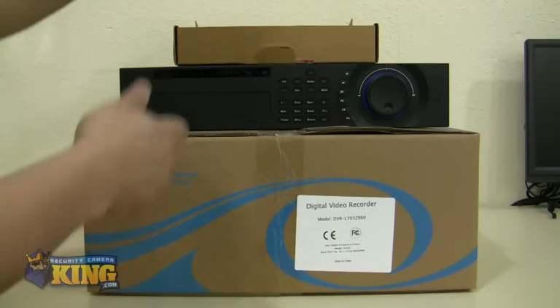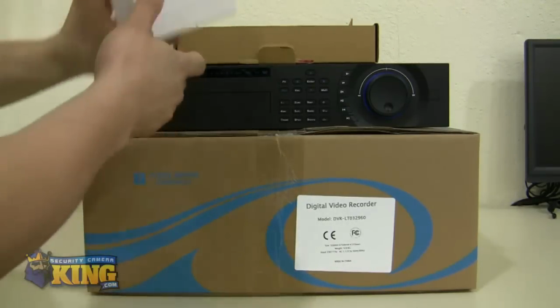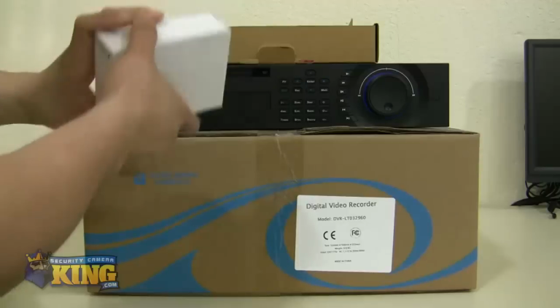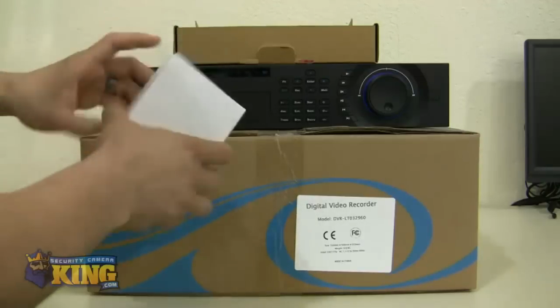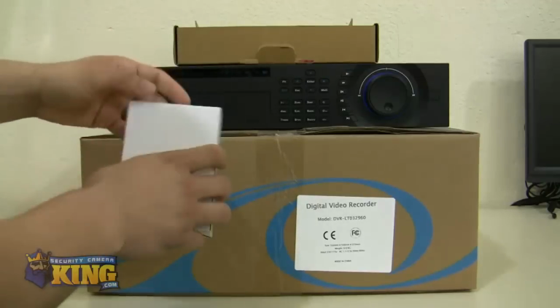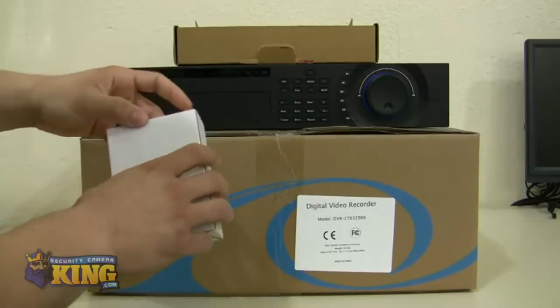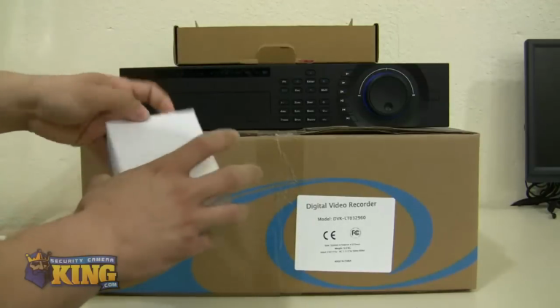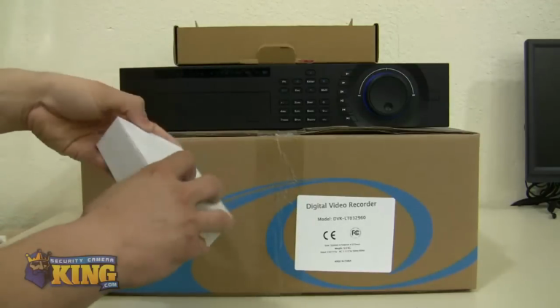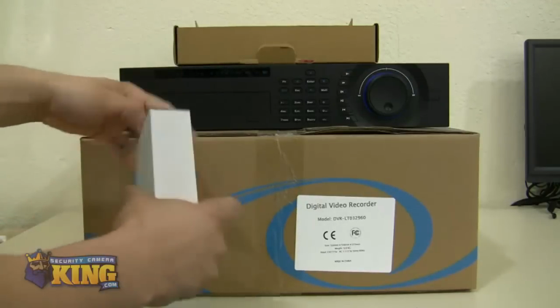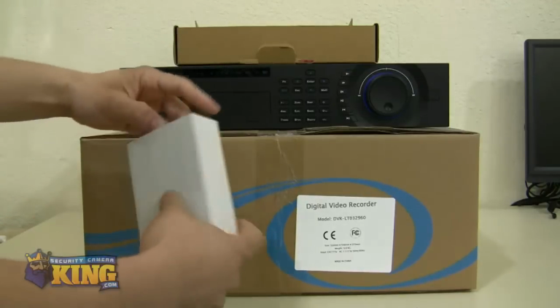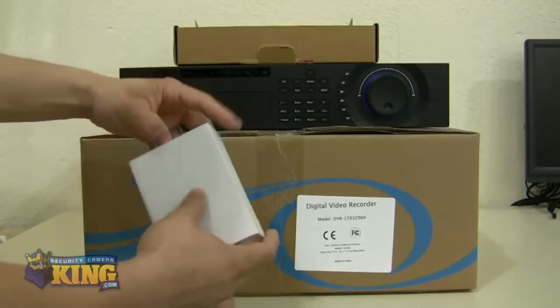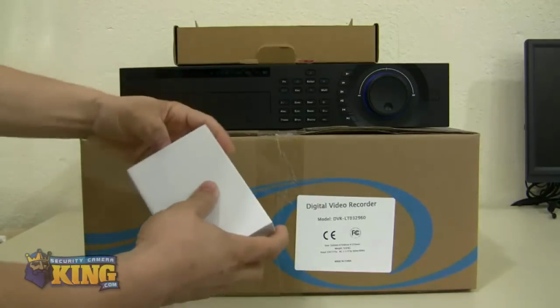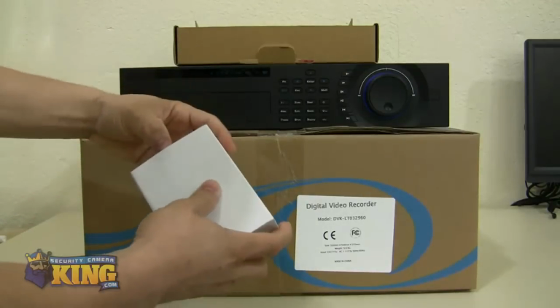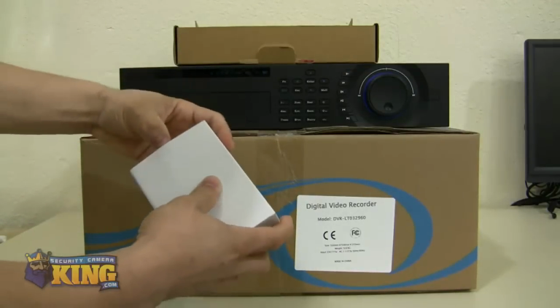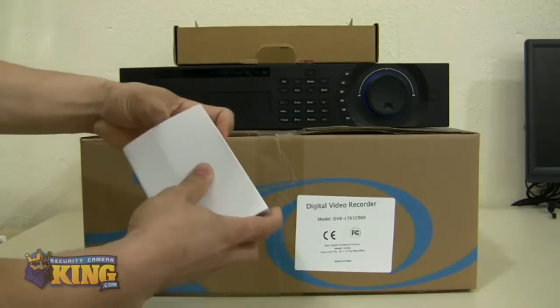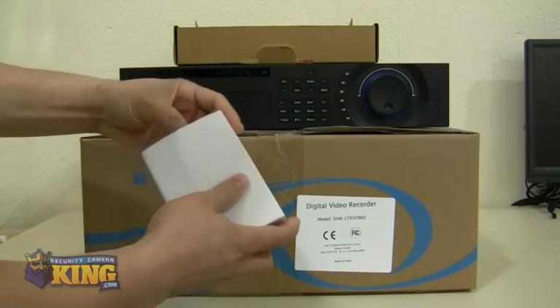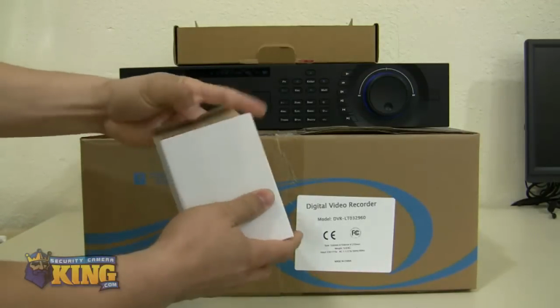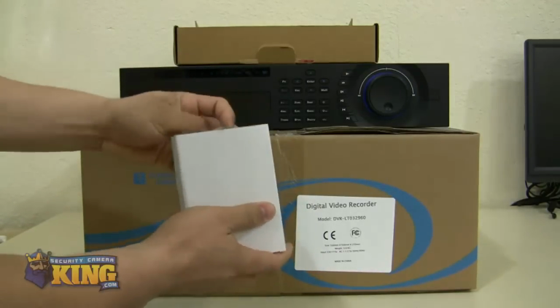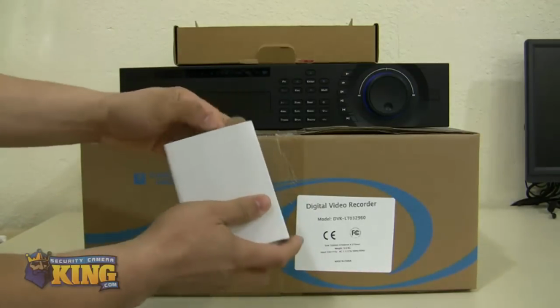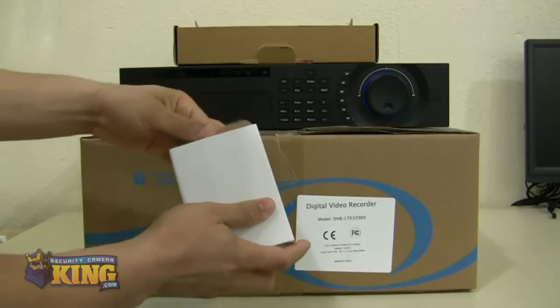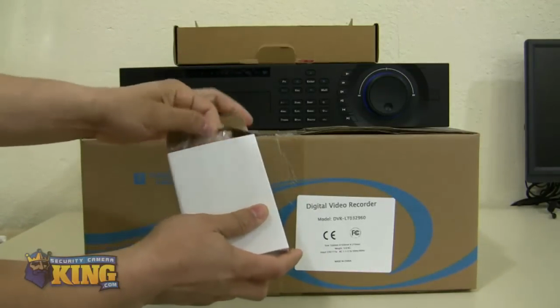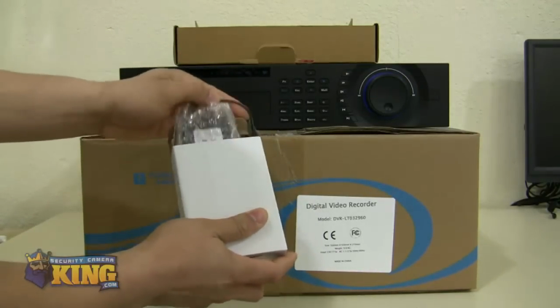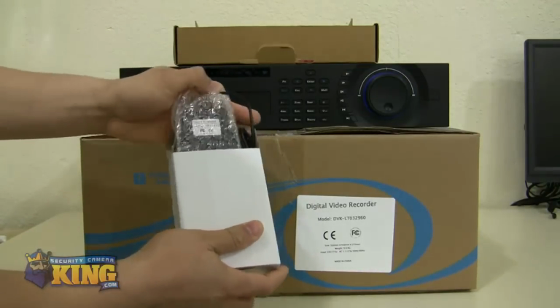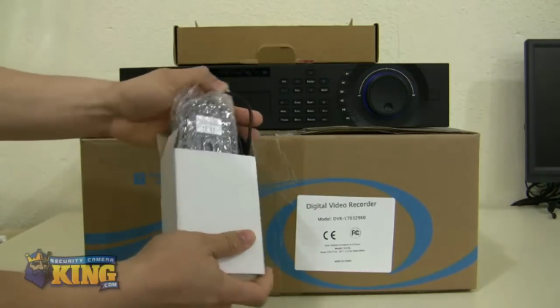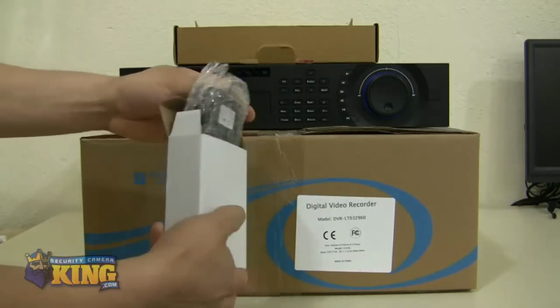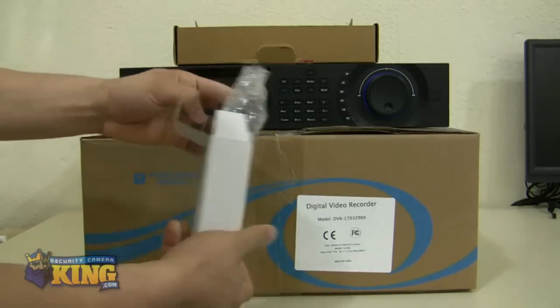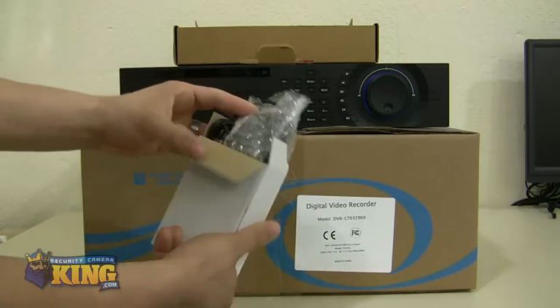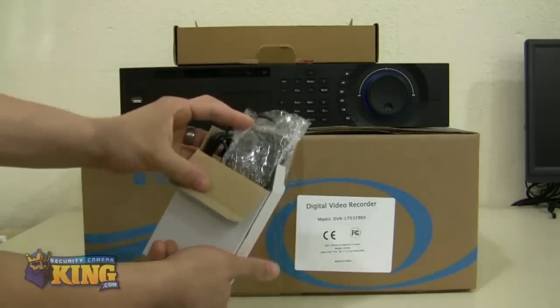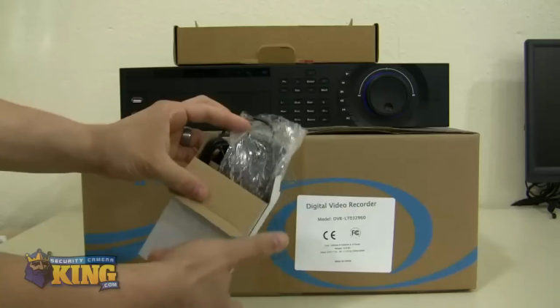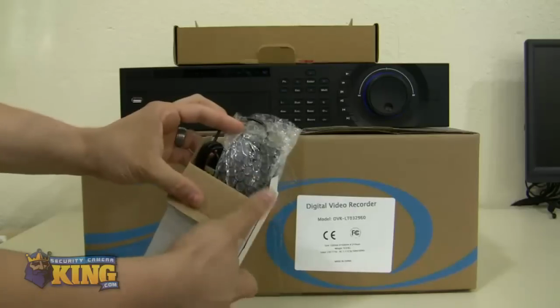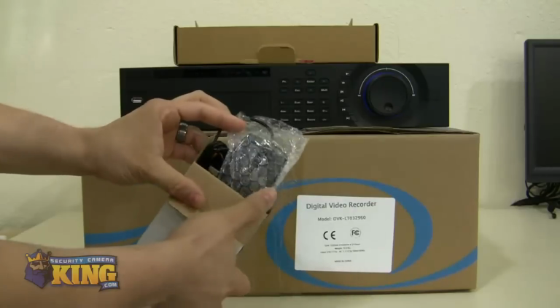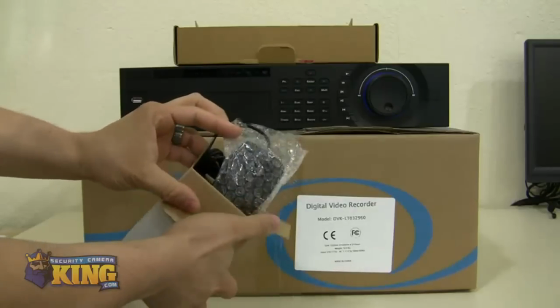You will also see an optical USB mouse for you to access the GUI interface.